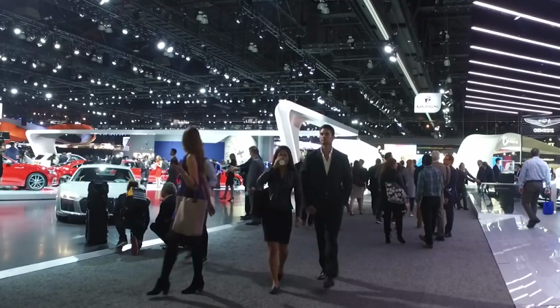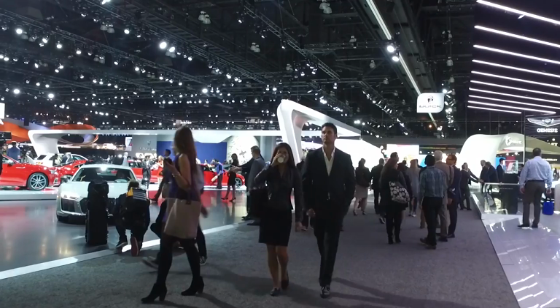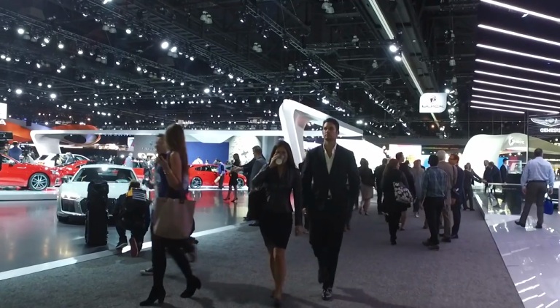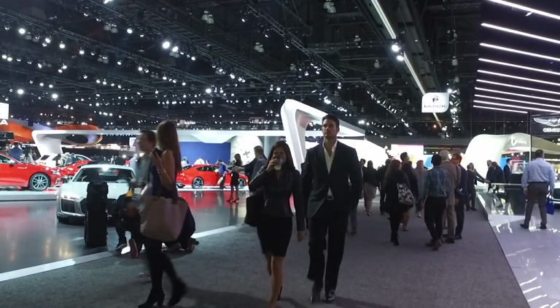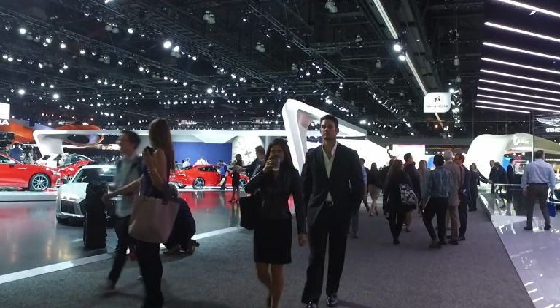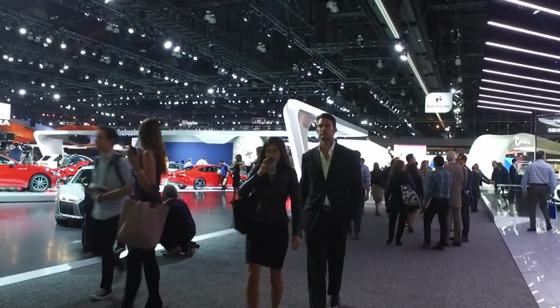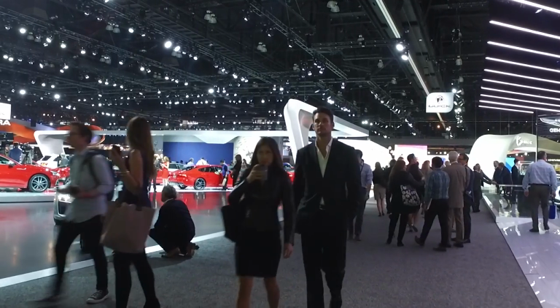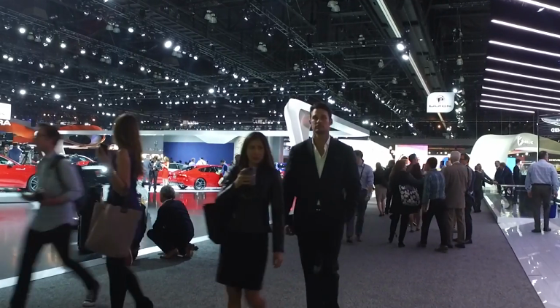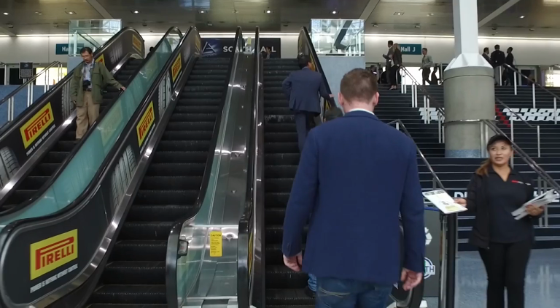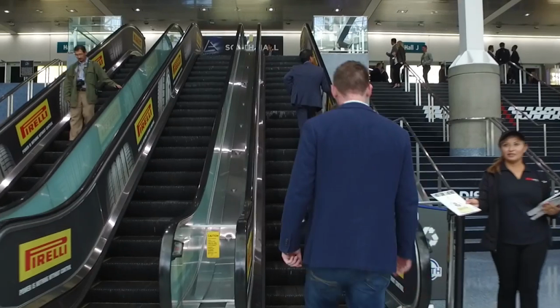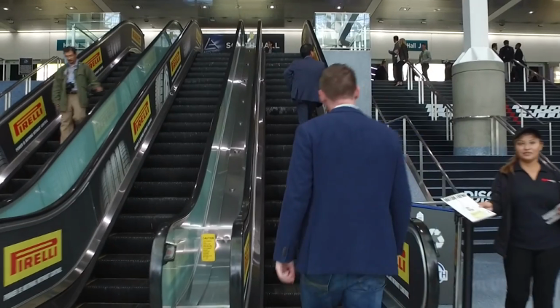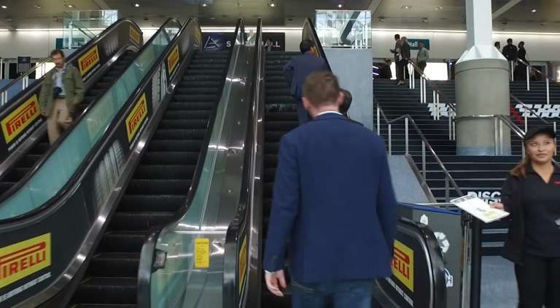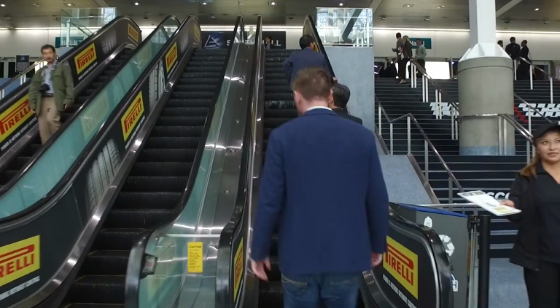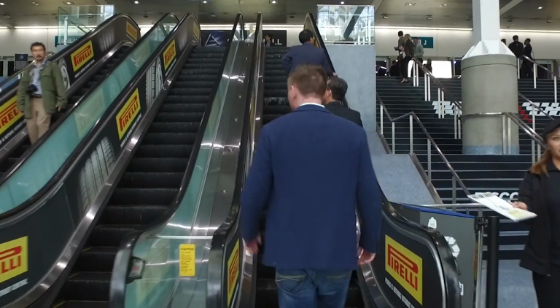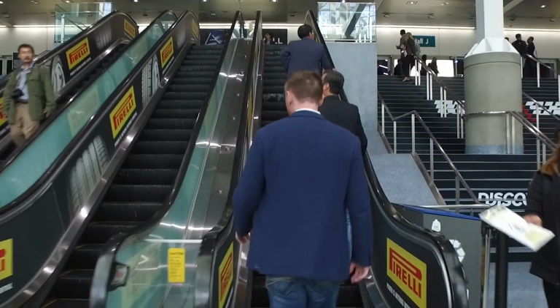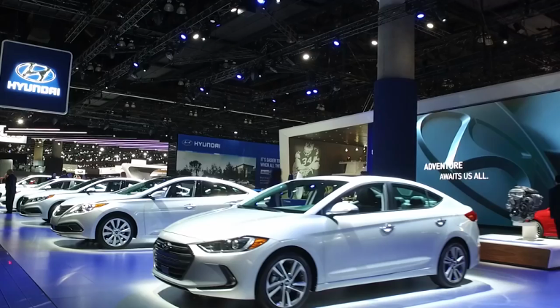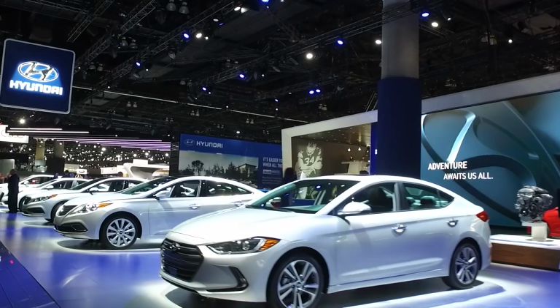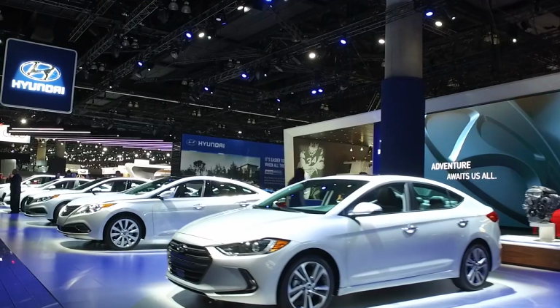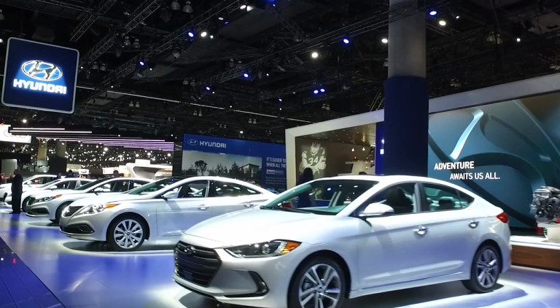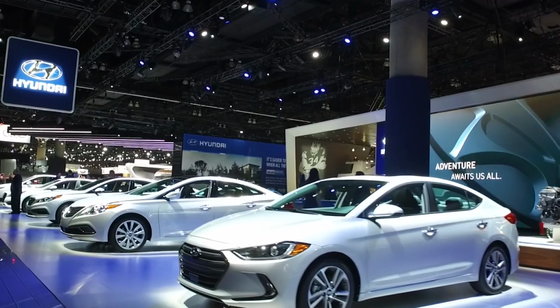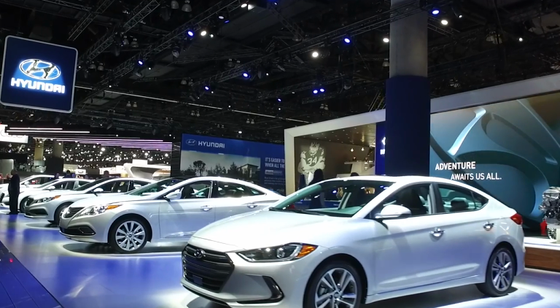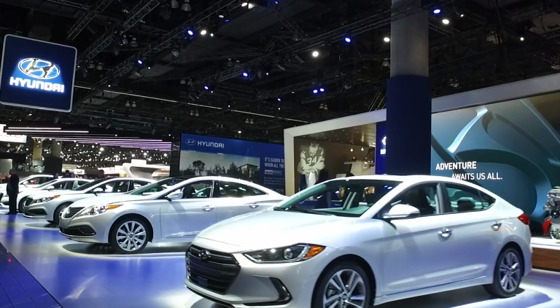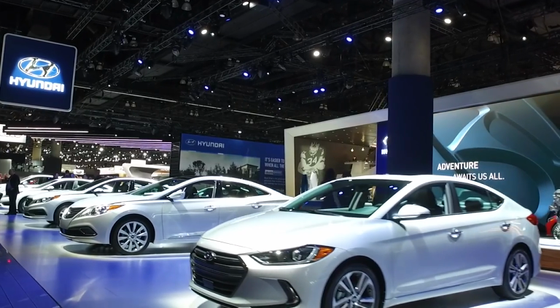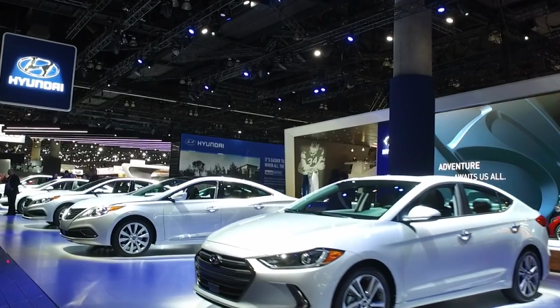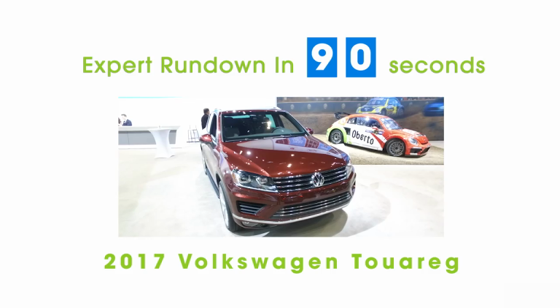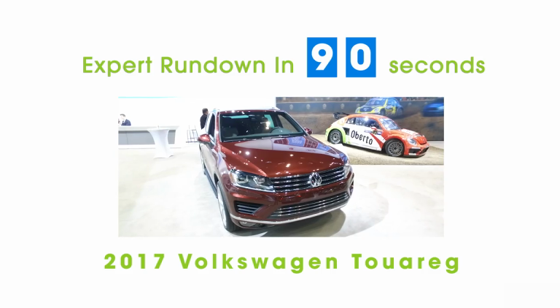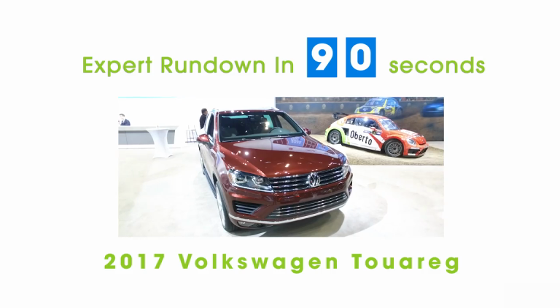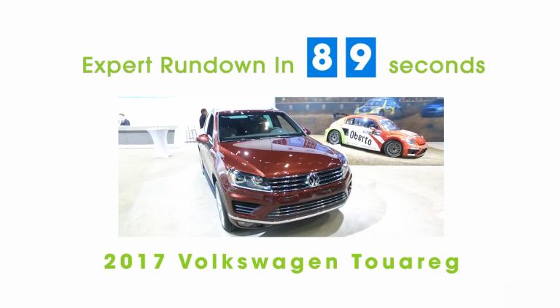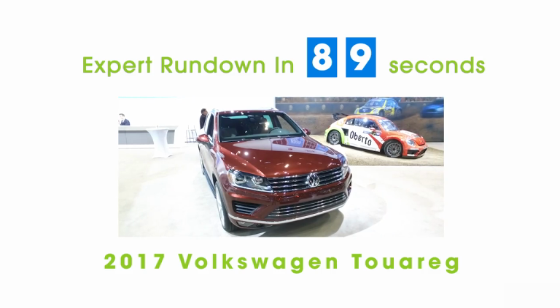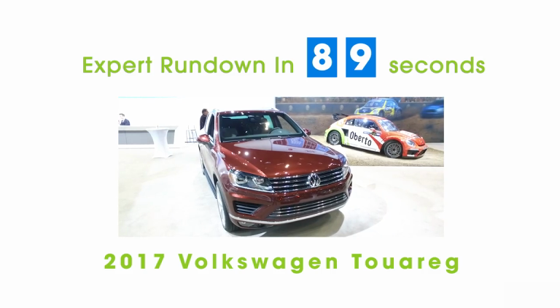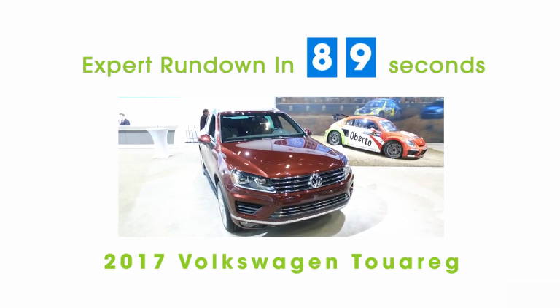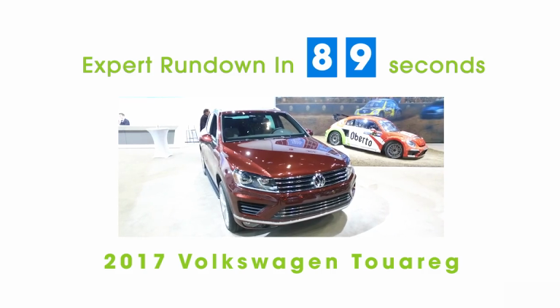I'm Edmunds editor Travis Langness, and this is an expert rundown of the 2017 Volkswagen Touareg.